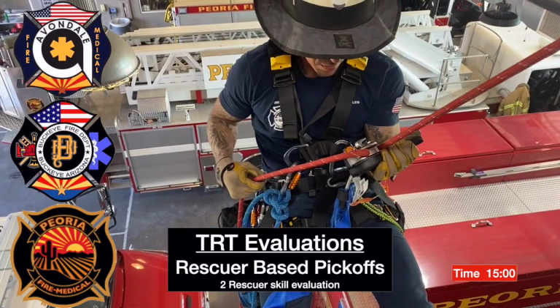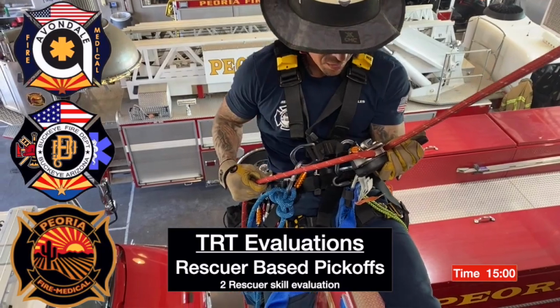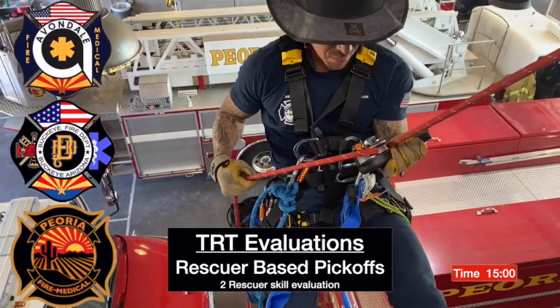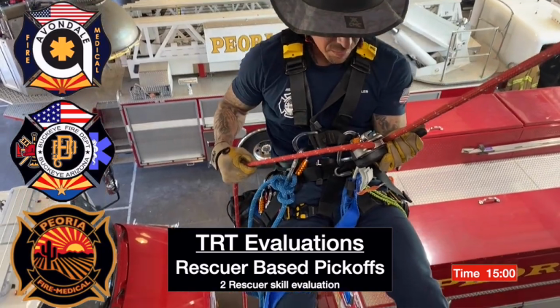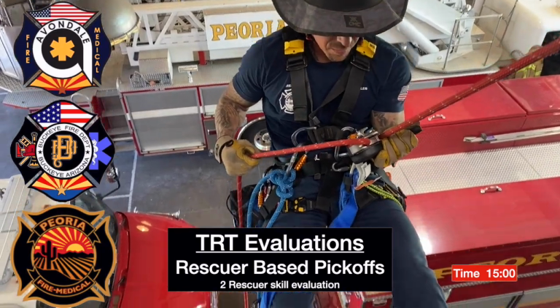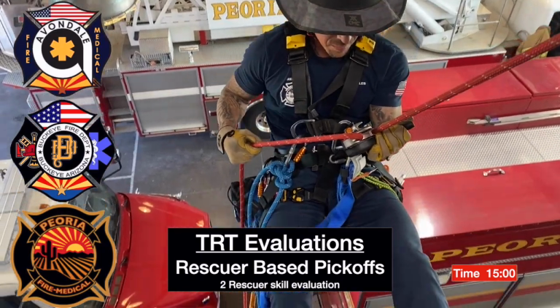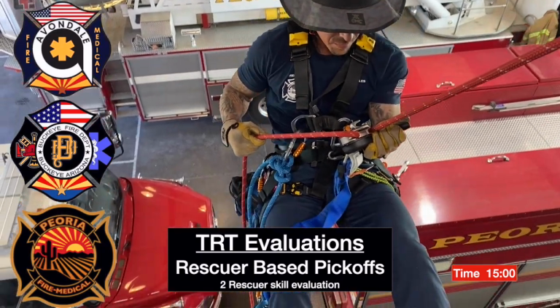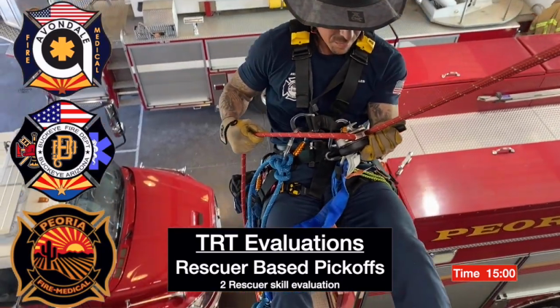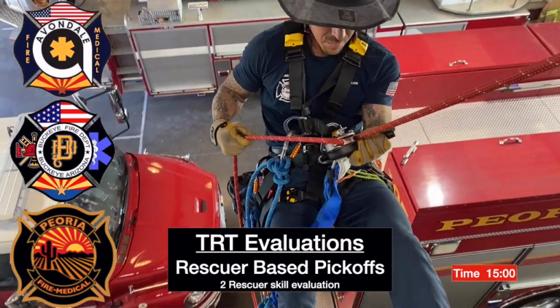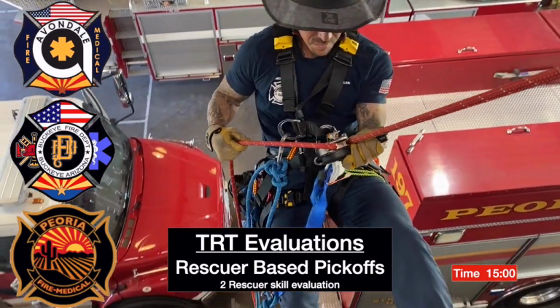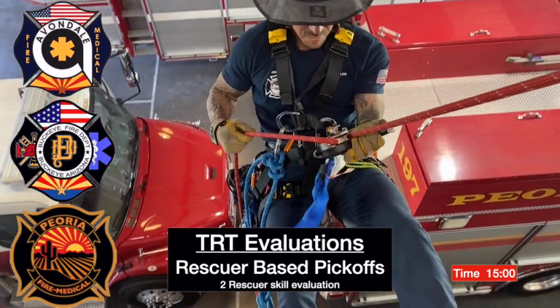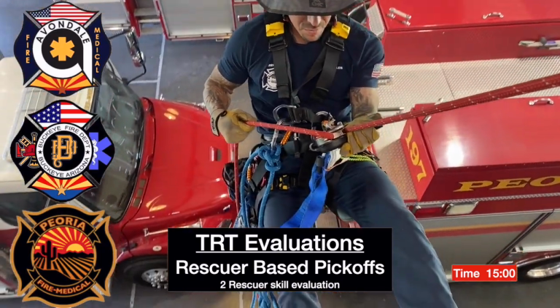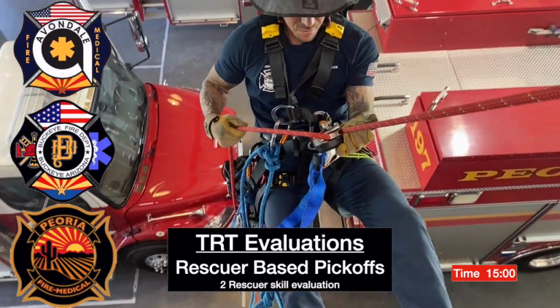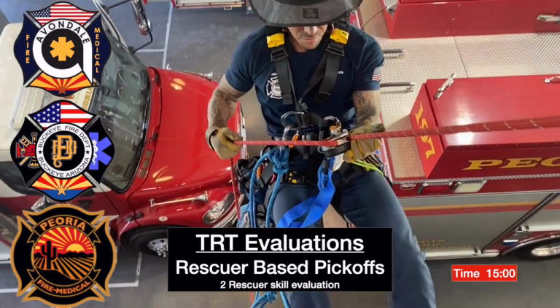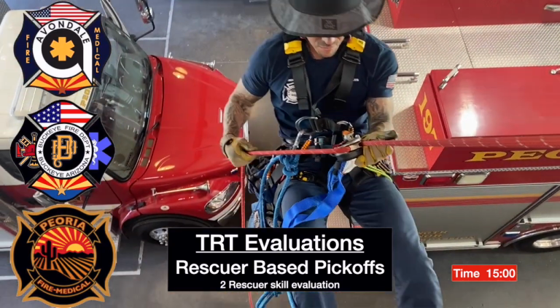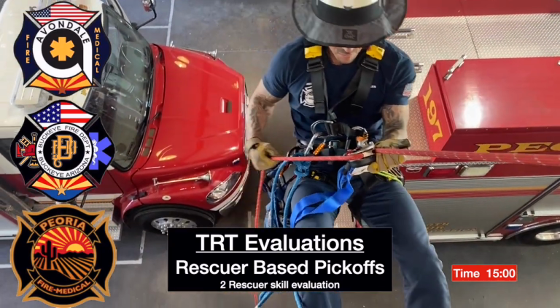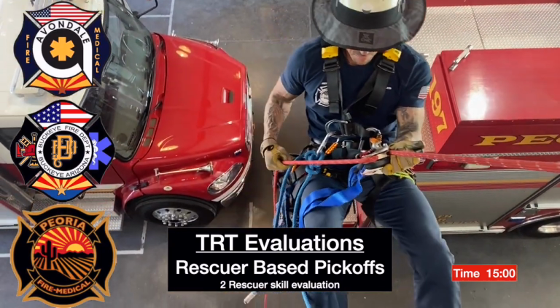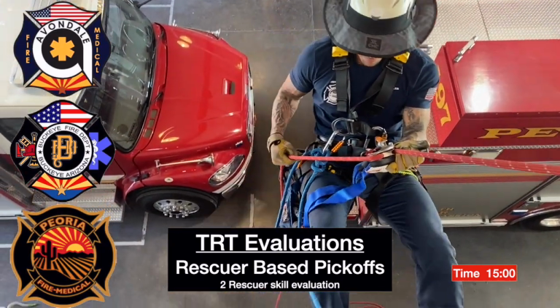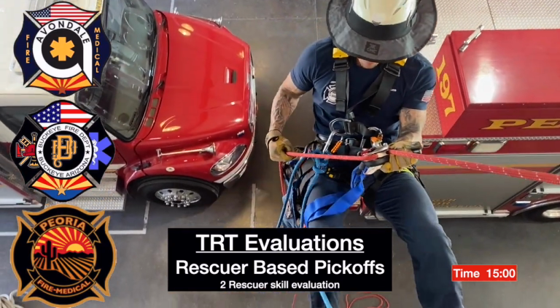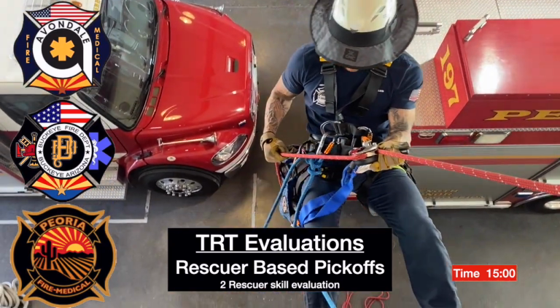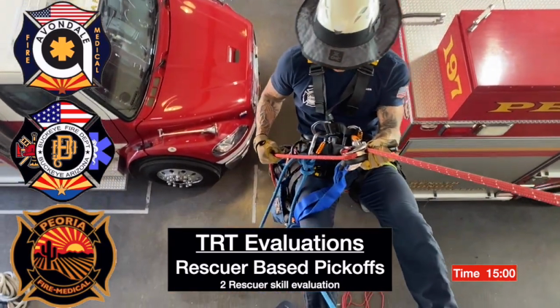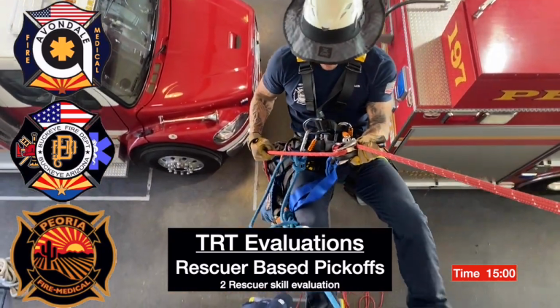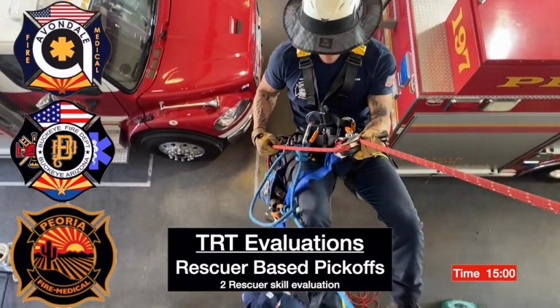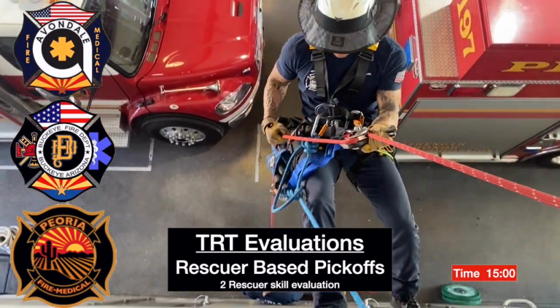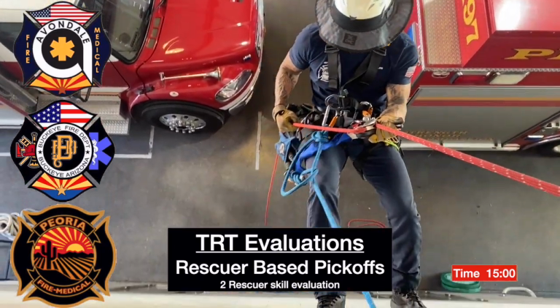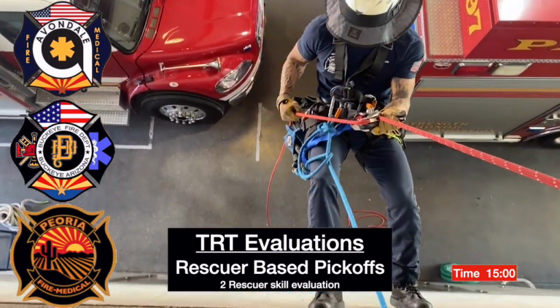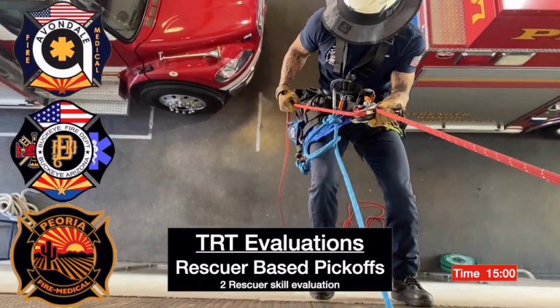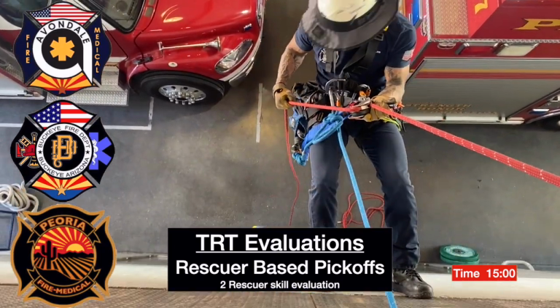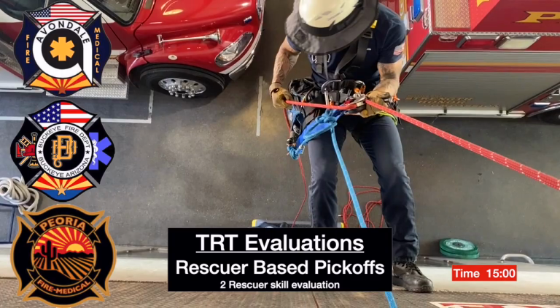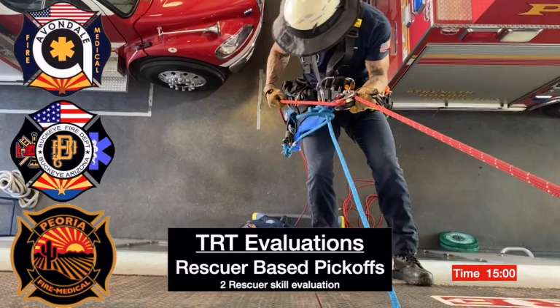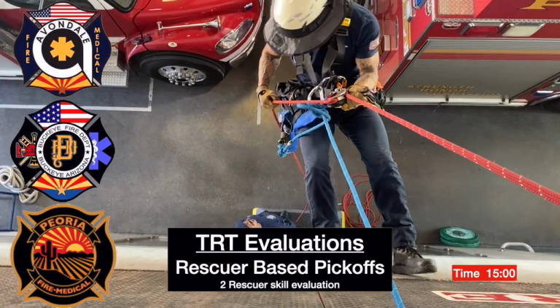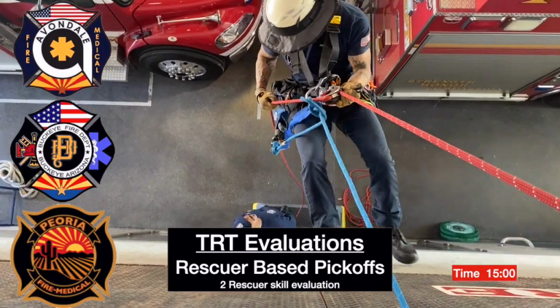This is the West Region Tier T Evaluation, Rescuer Base Pickoff, Two-Person Skill.